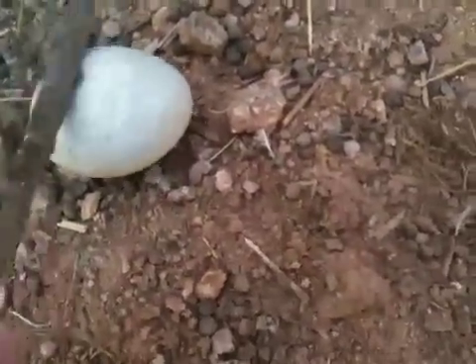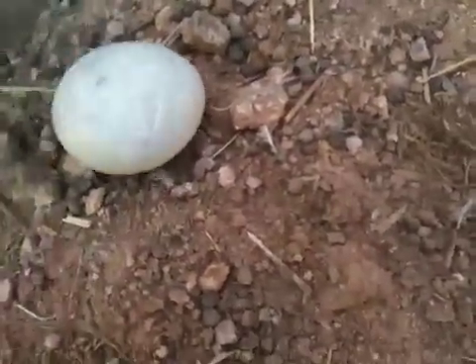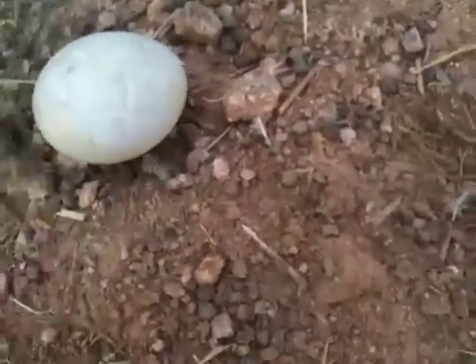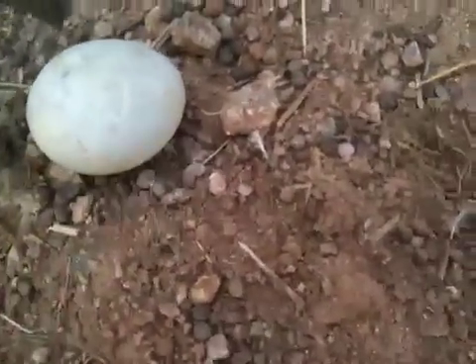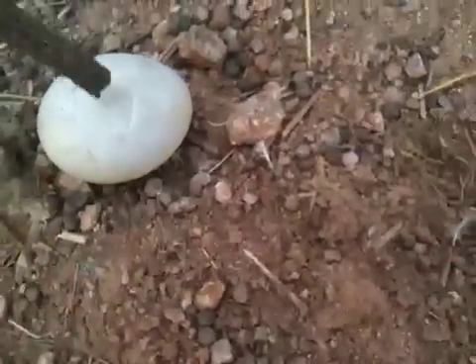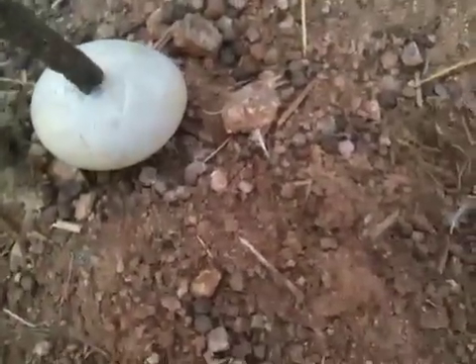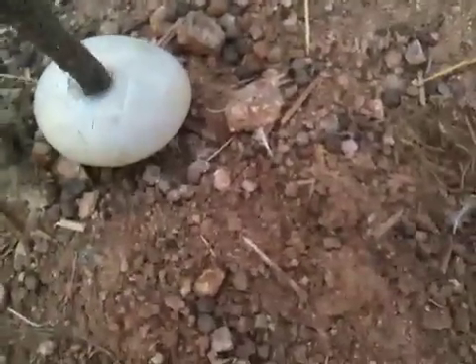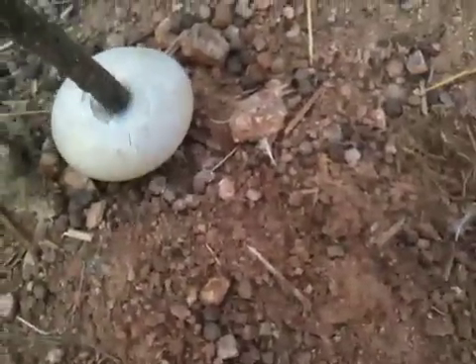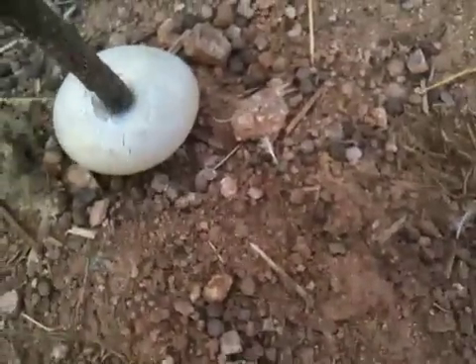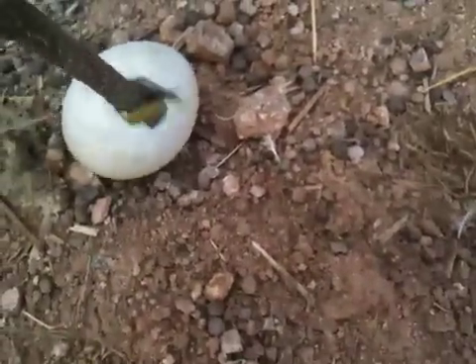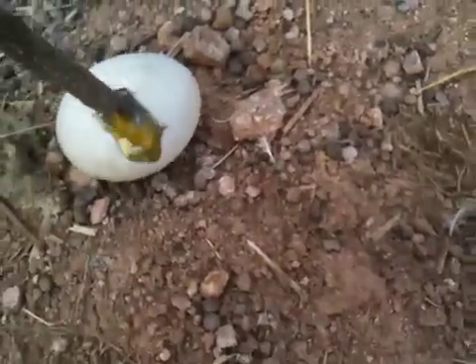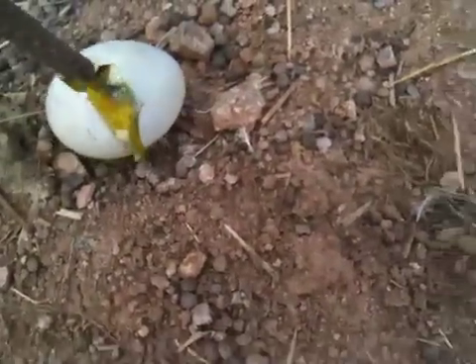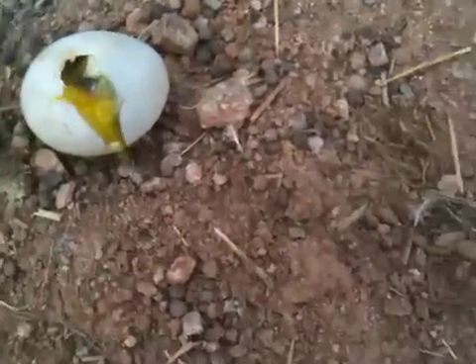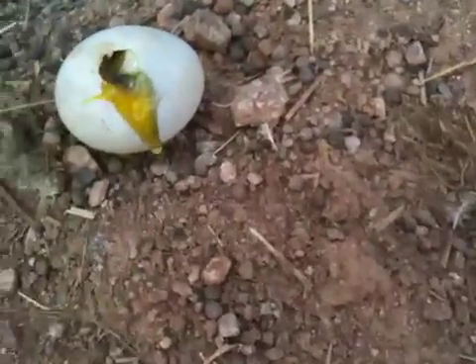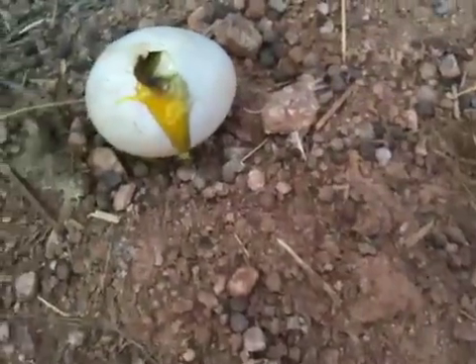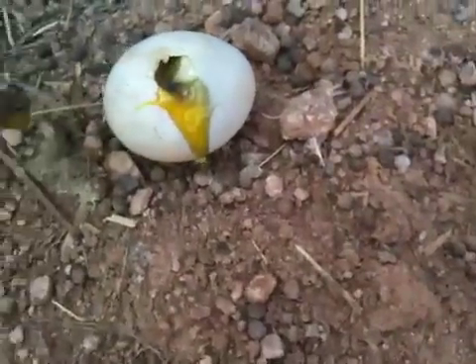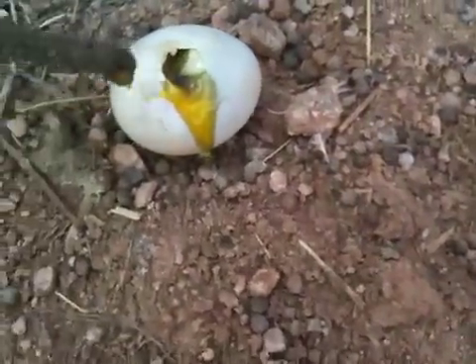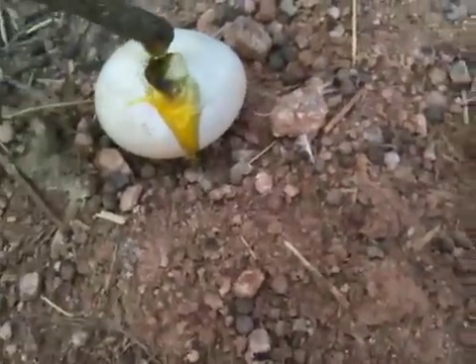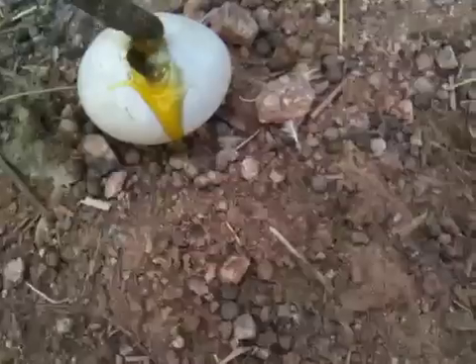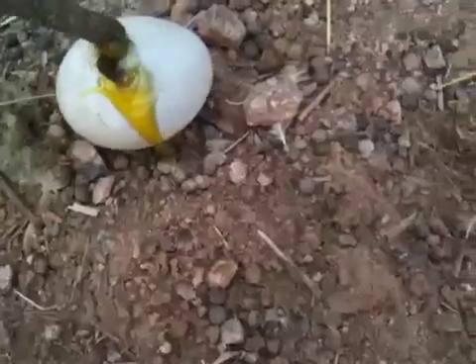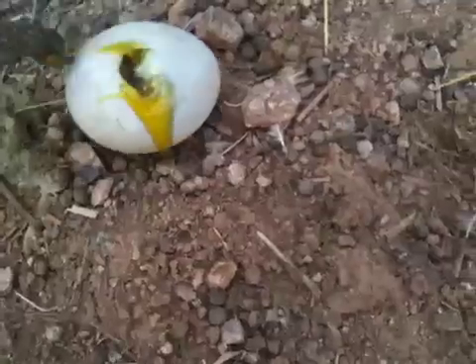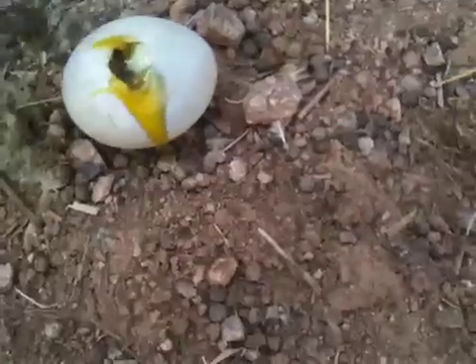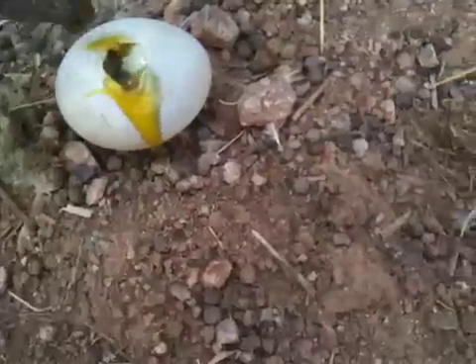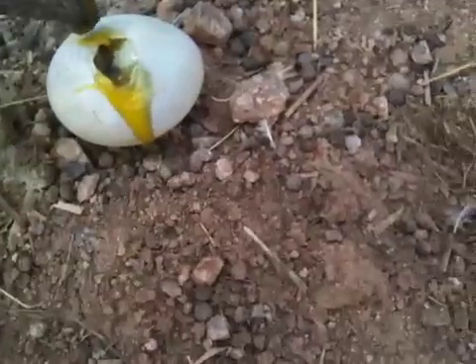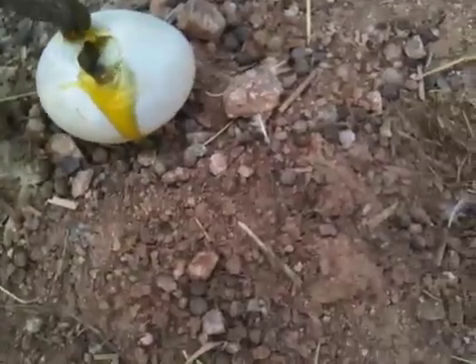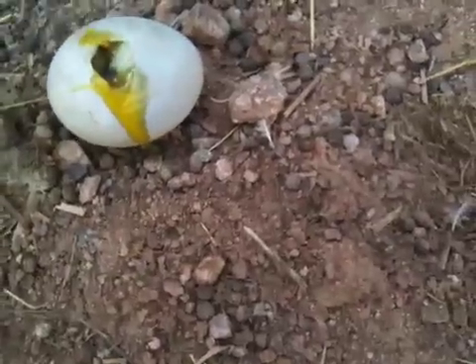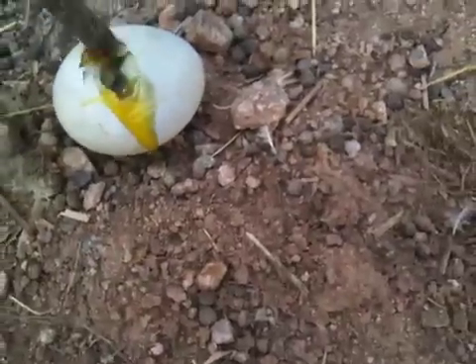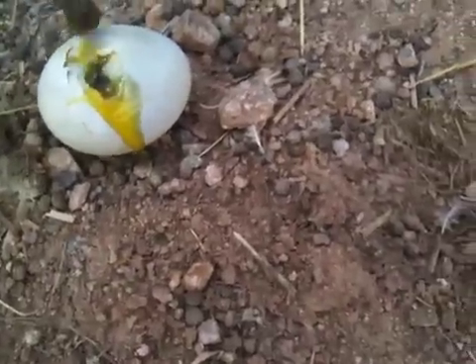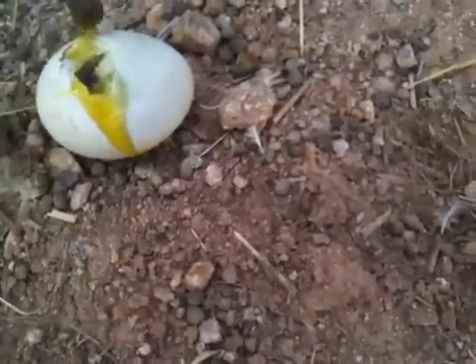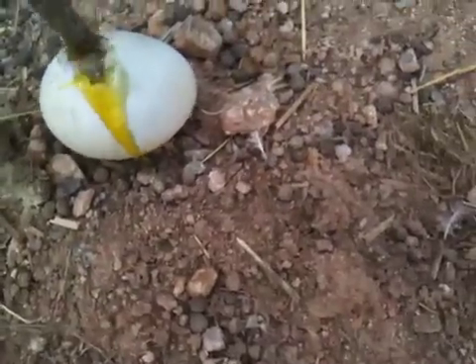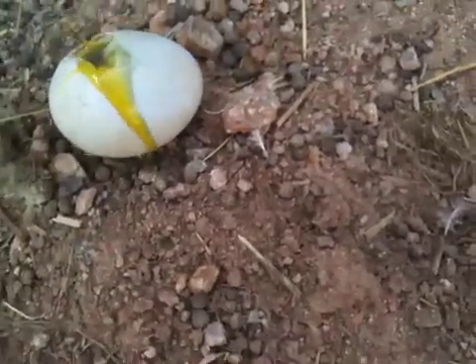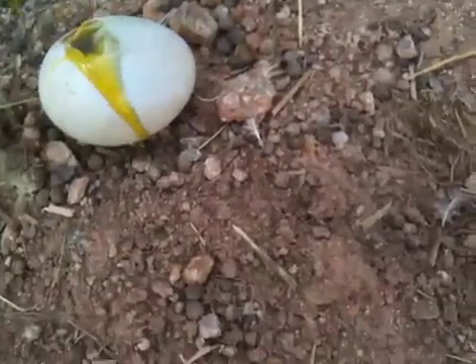I should also tell you that I don't have a sense of smell. There we go — that's what a rotten egg looks like.